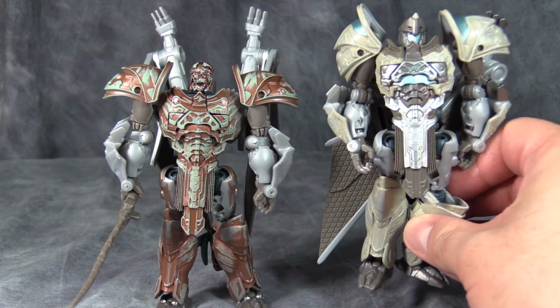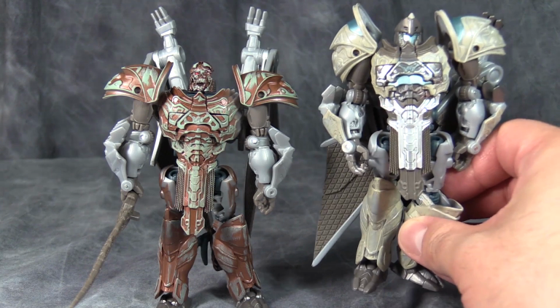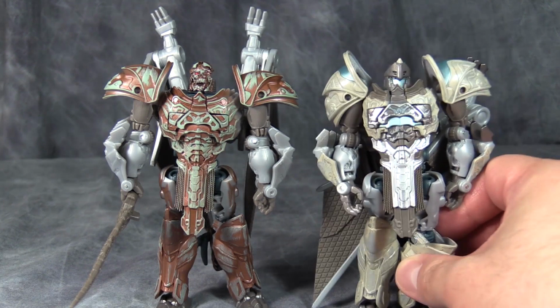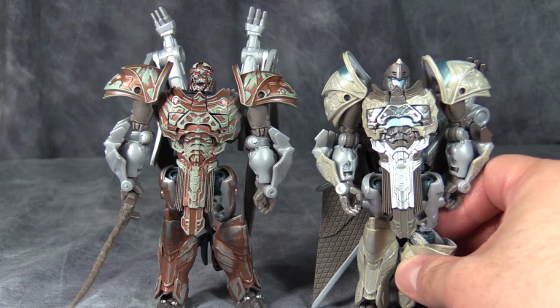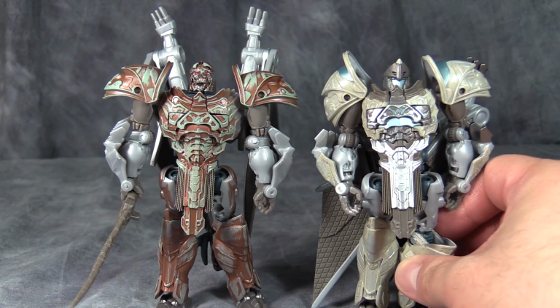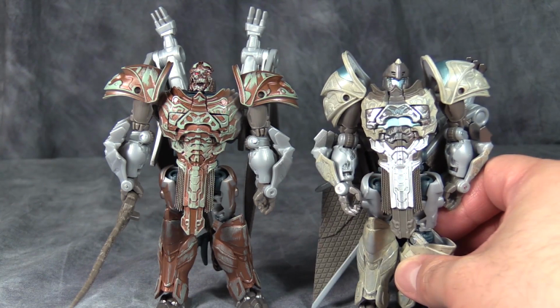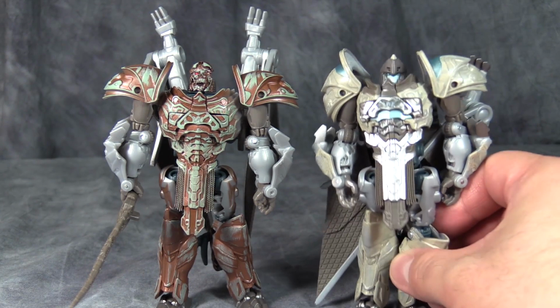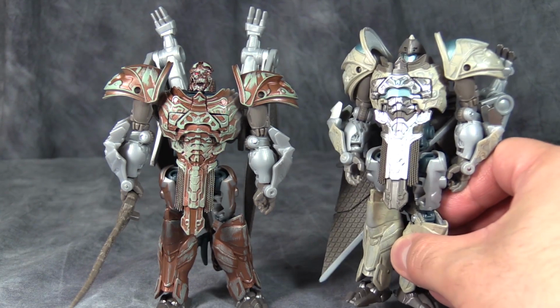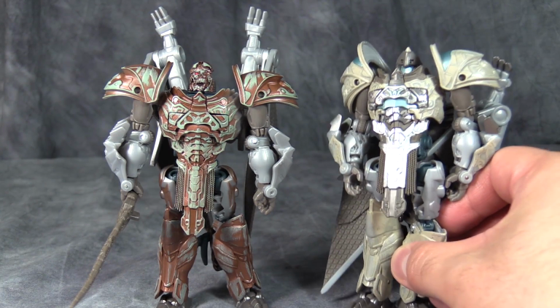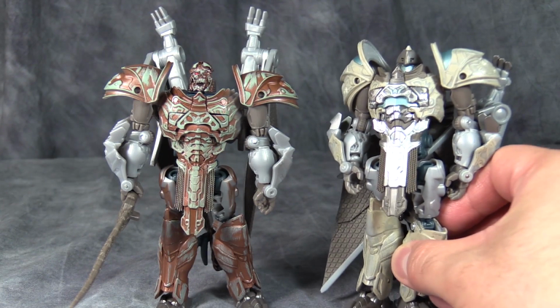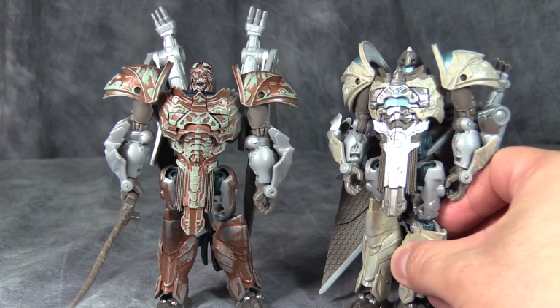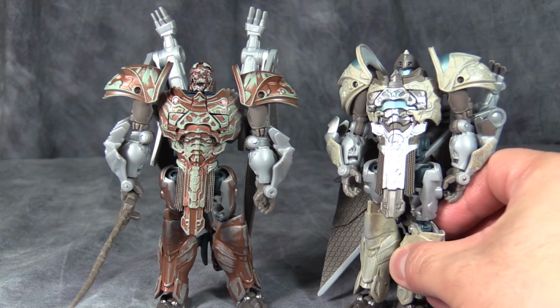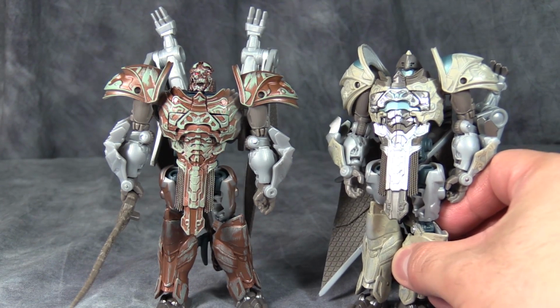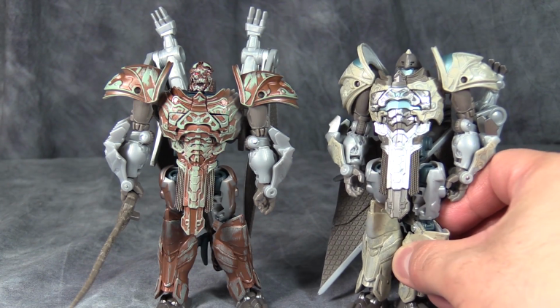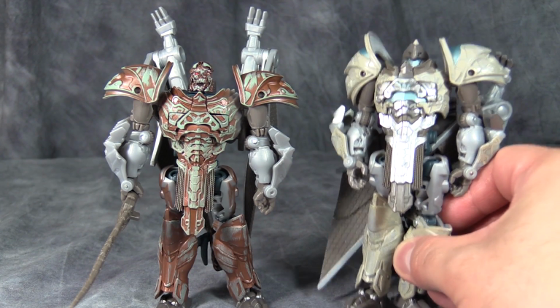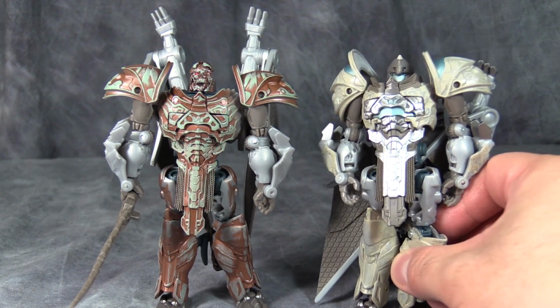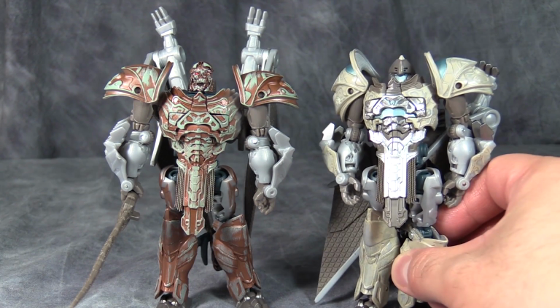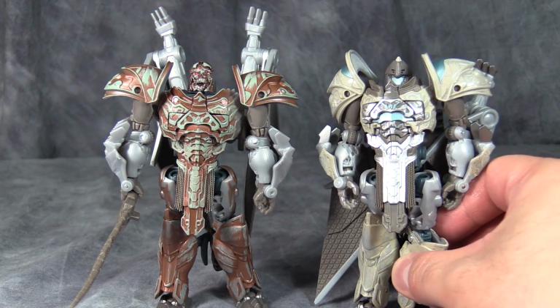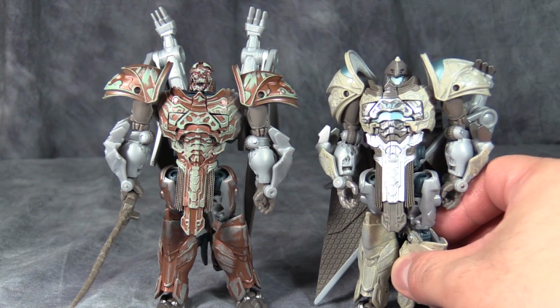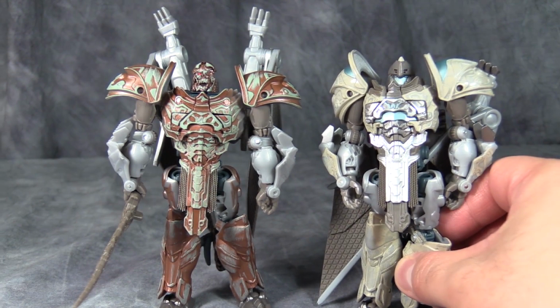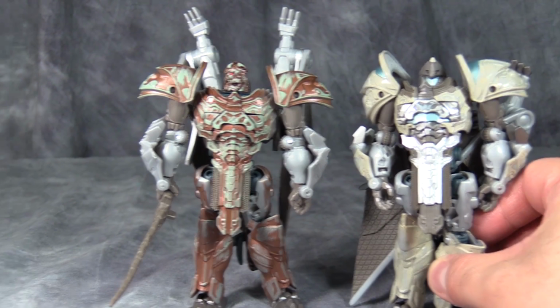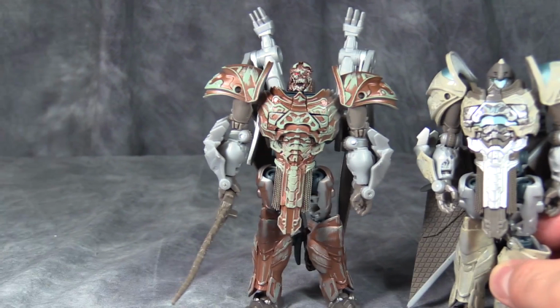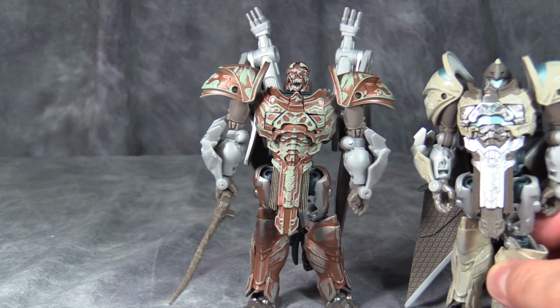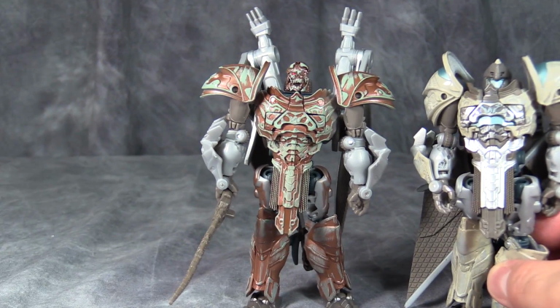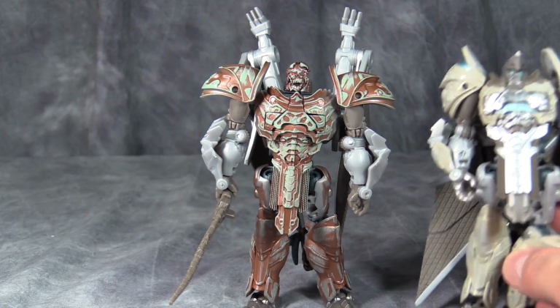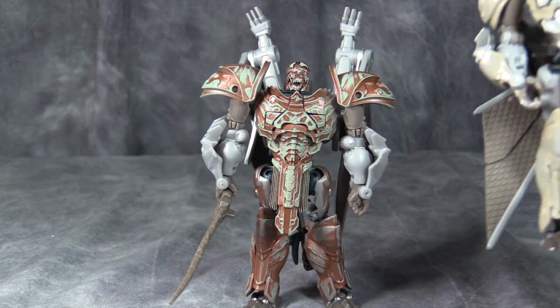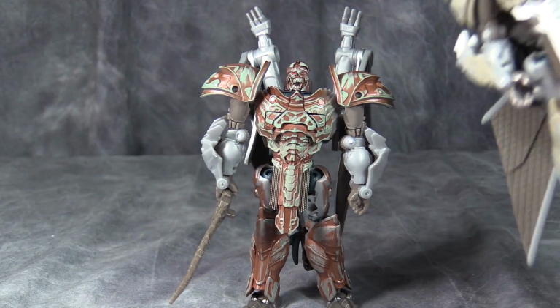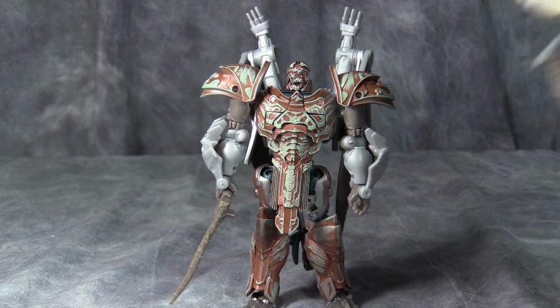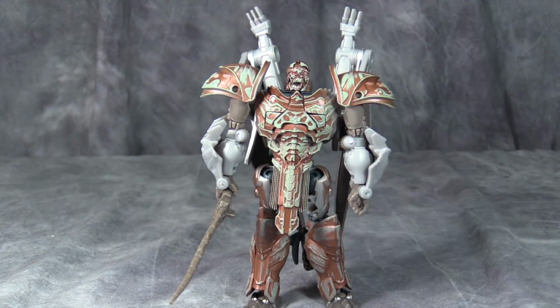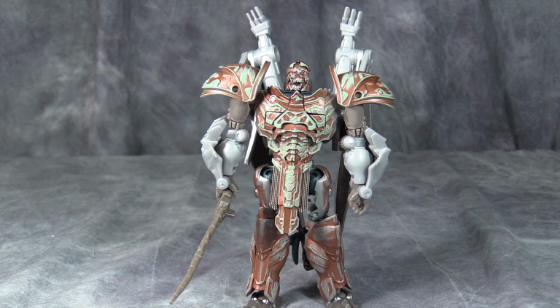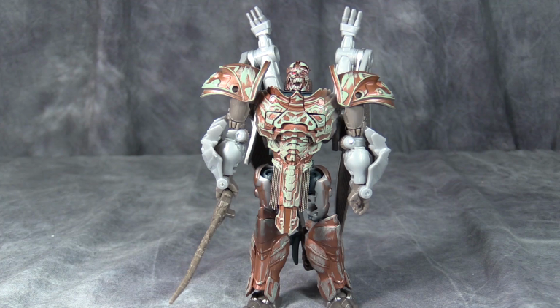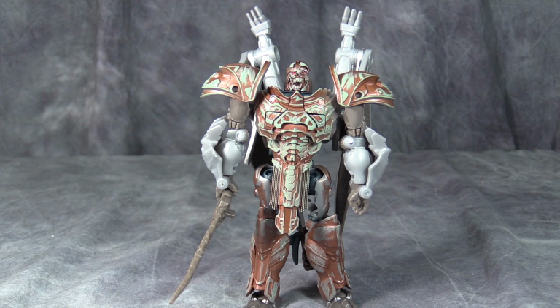This Steelbane figure was garbage. Well, so's Skeletron. He has the exact same issues, in the exact same places, with the exact same problems.